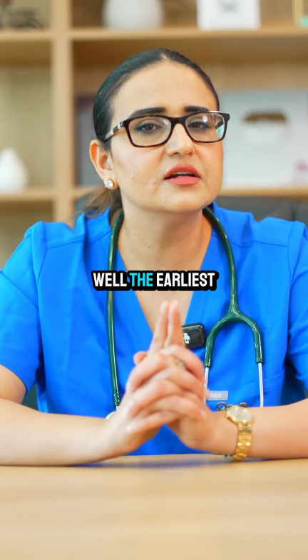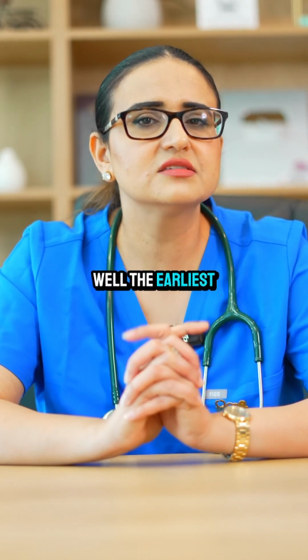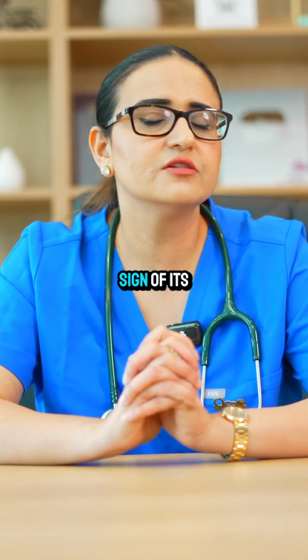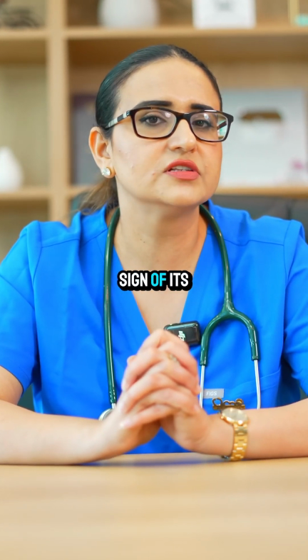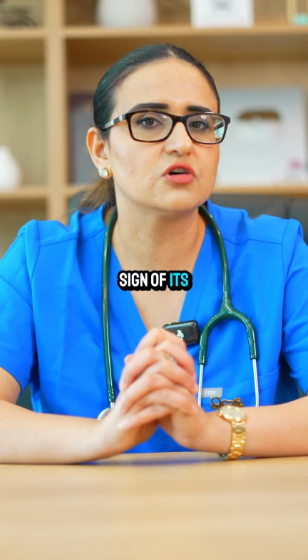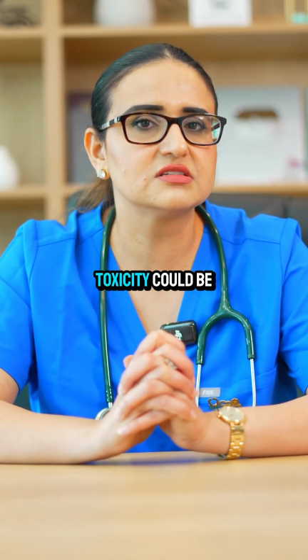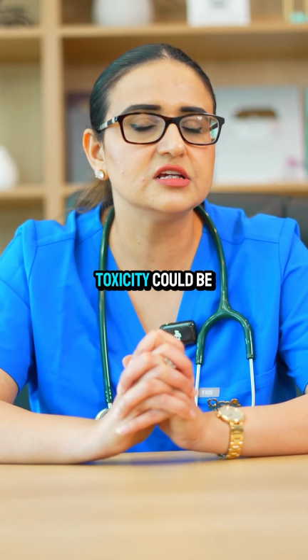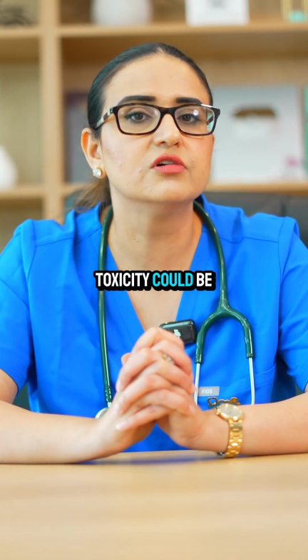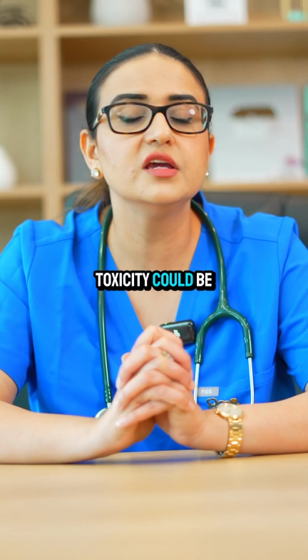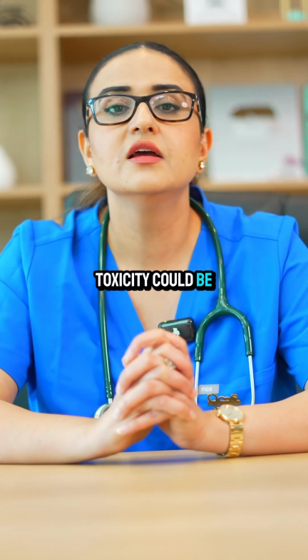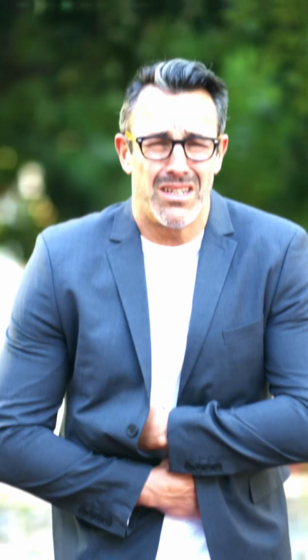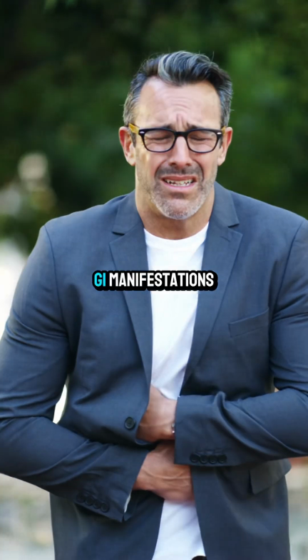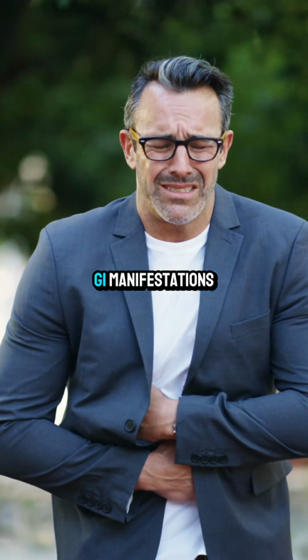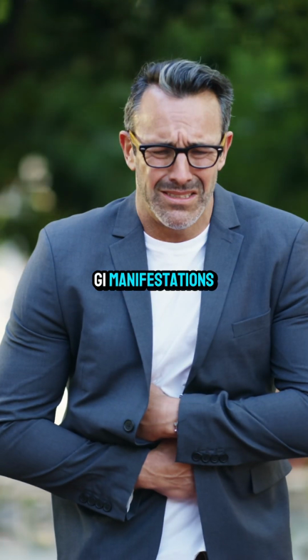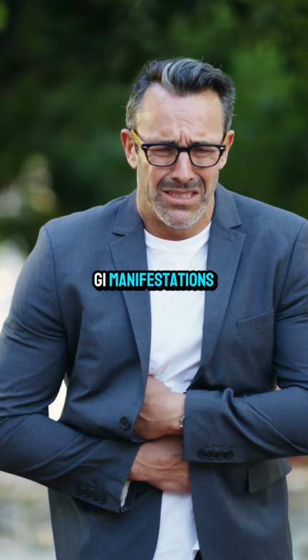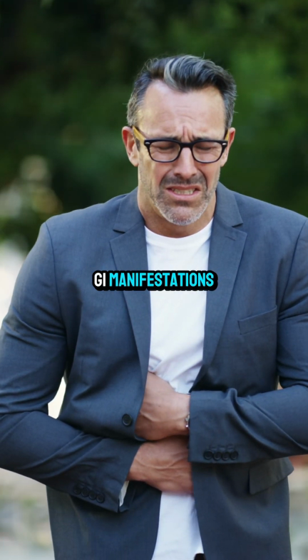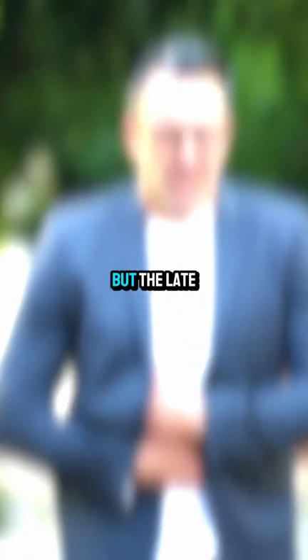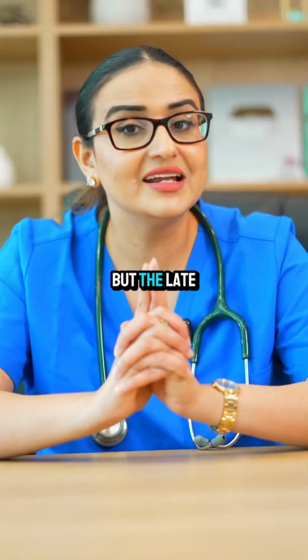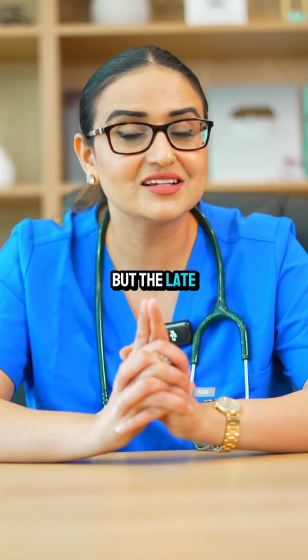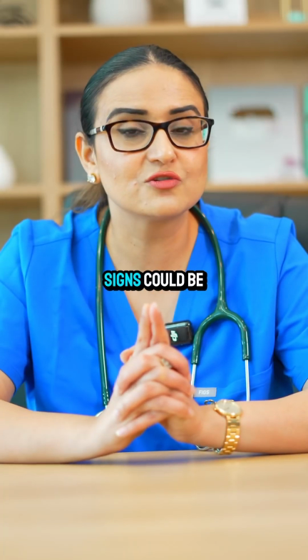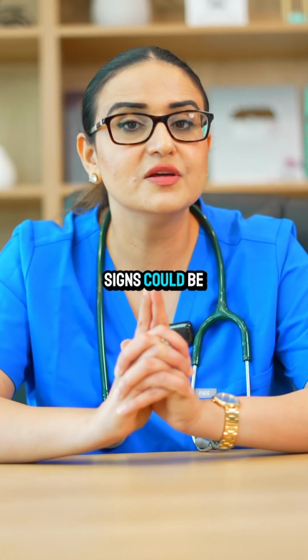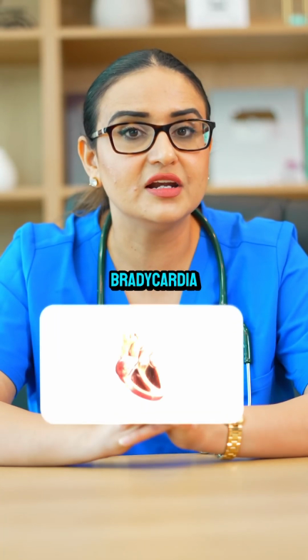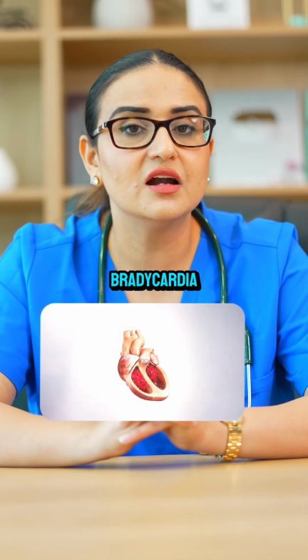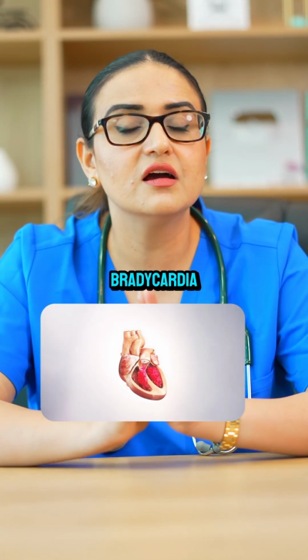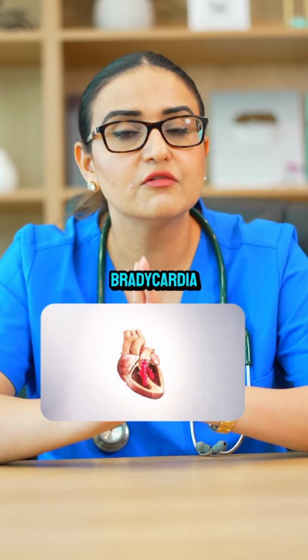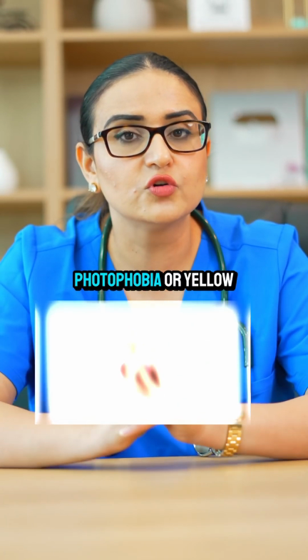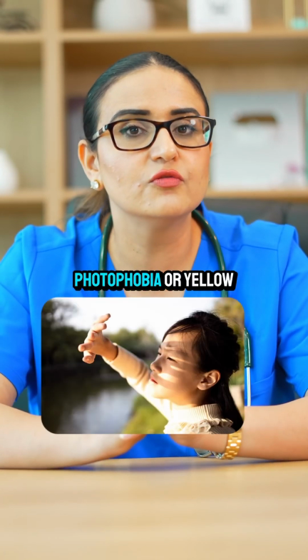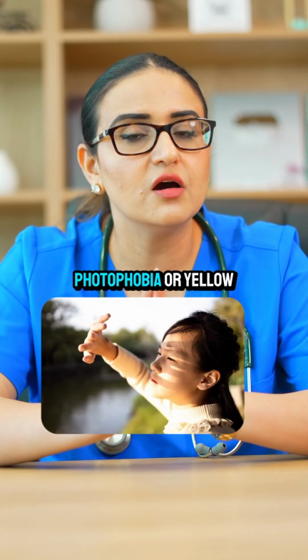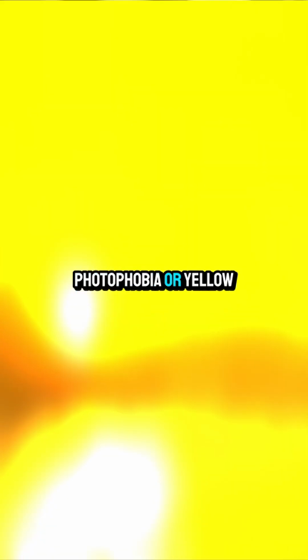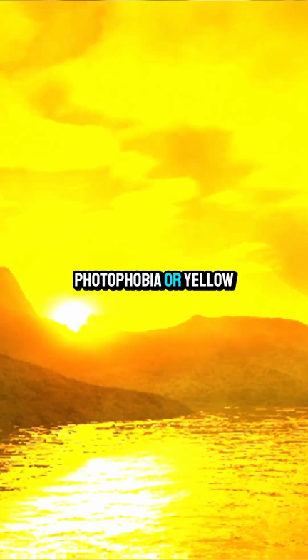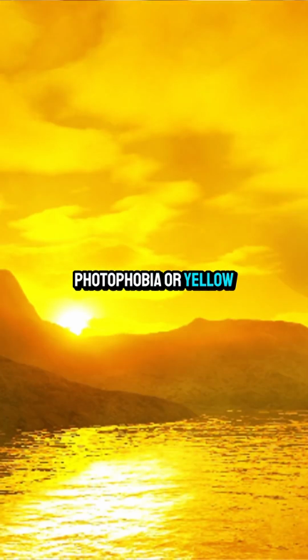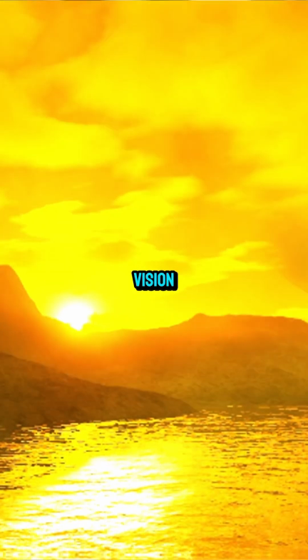The earliest sign of digoxin toxicity could be GI manifestations, but the late signs could be bradycardia, photophobia, or yellow vision.